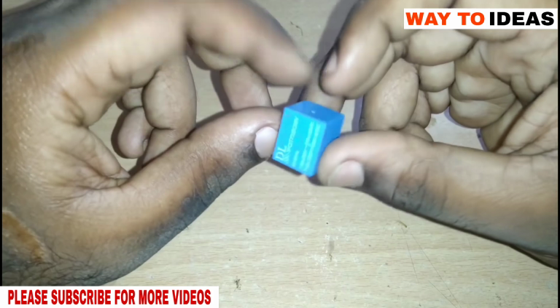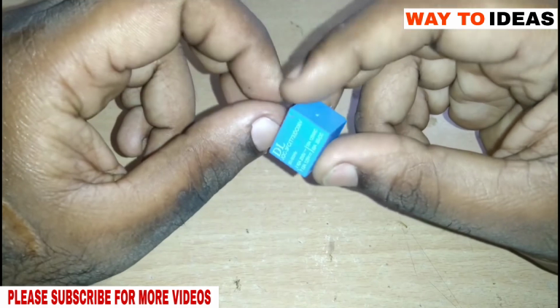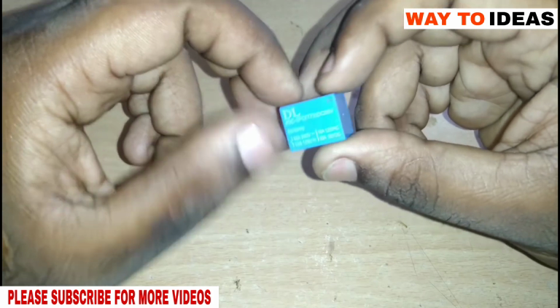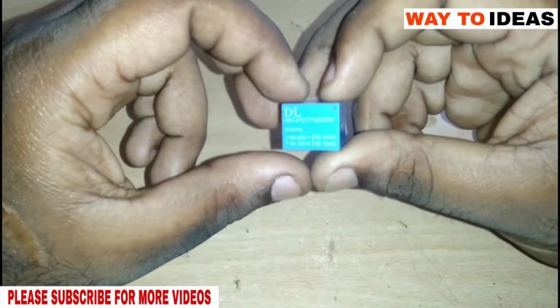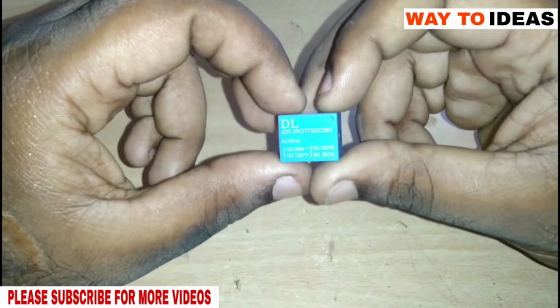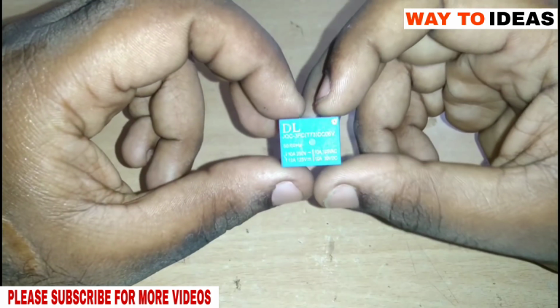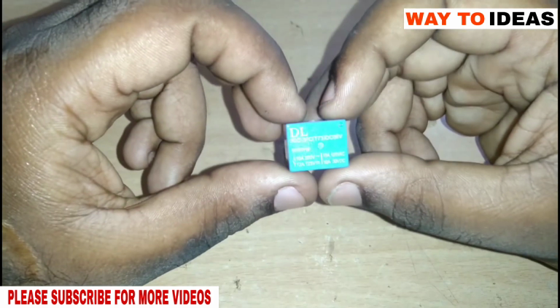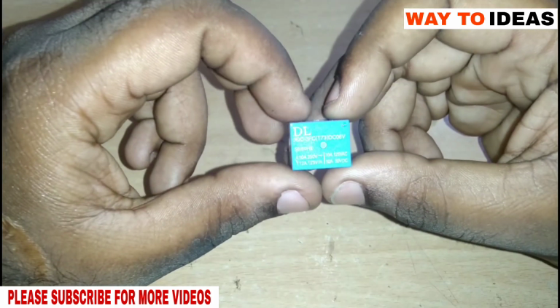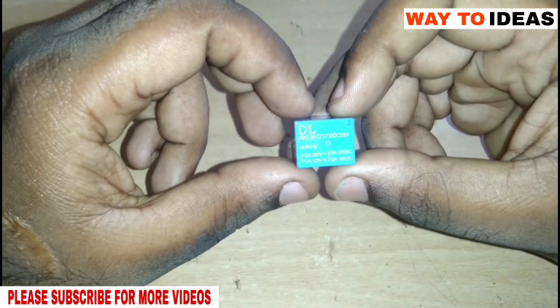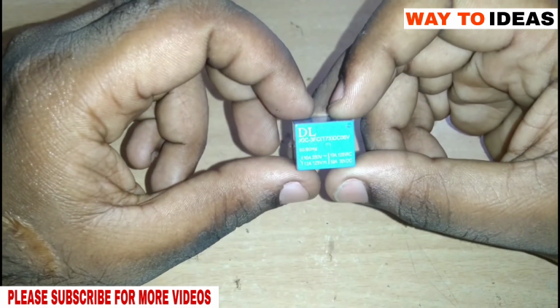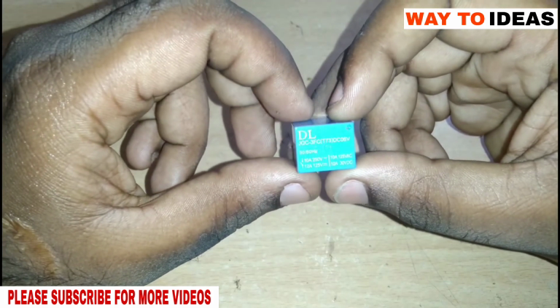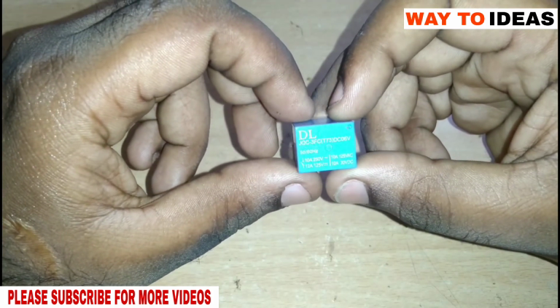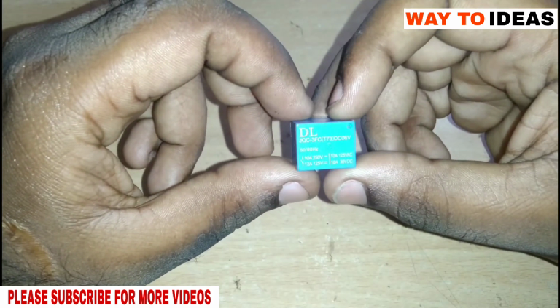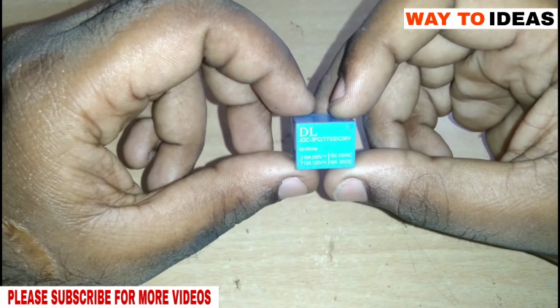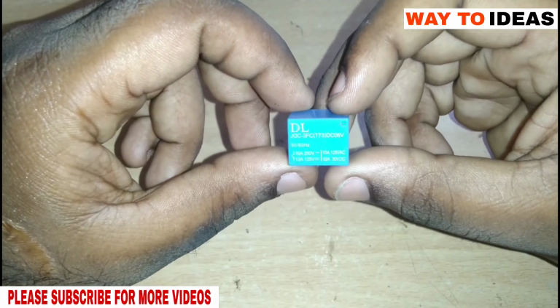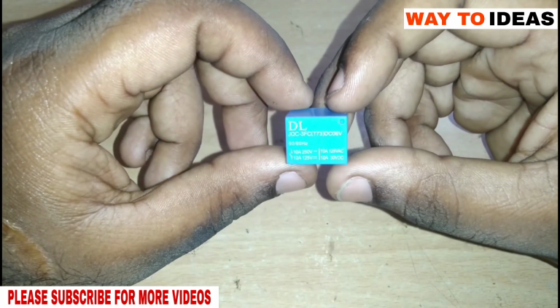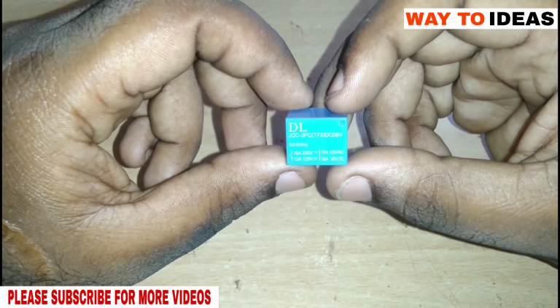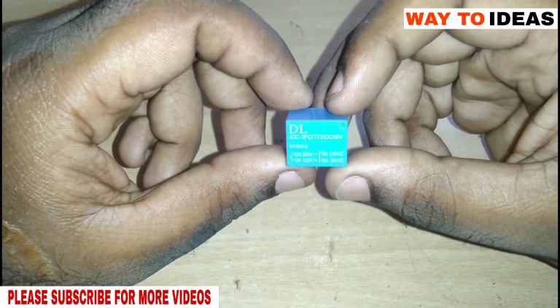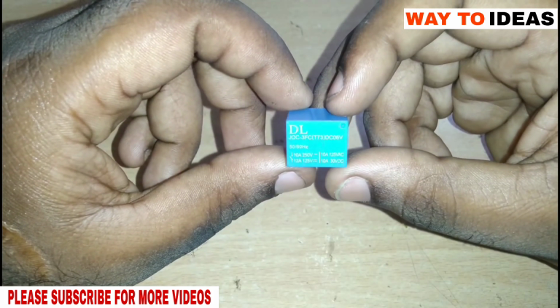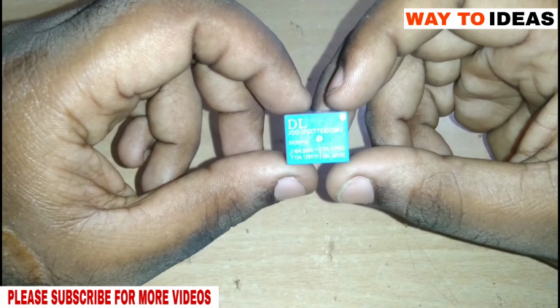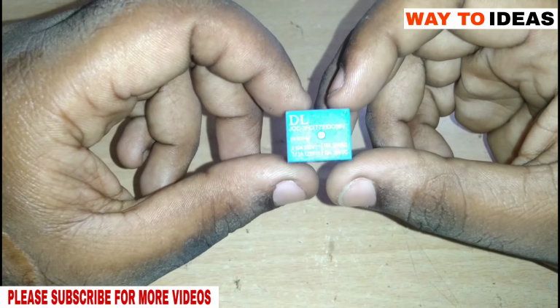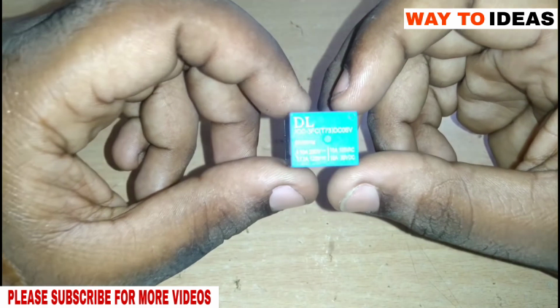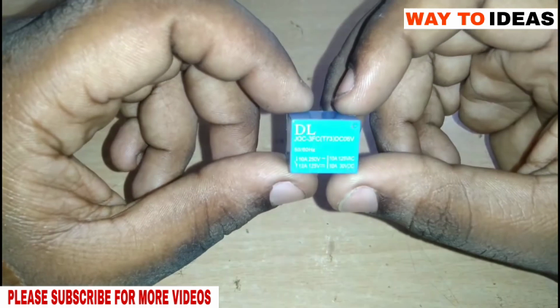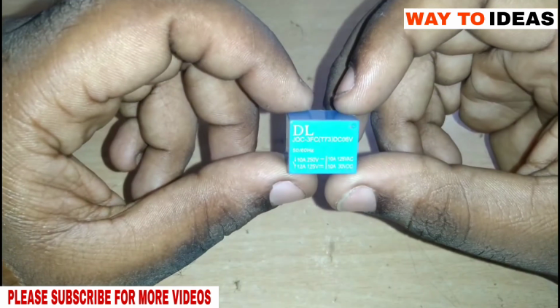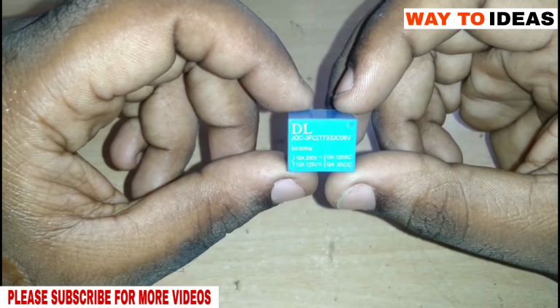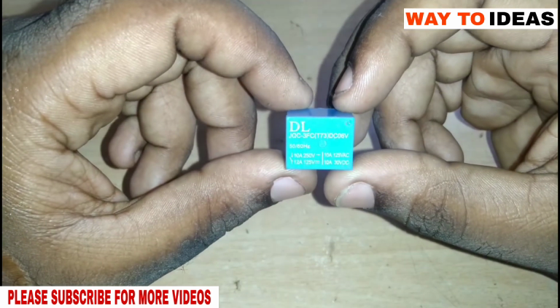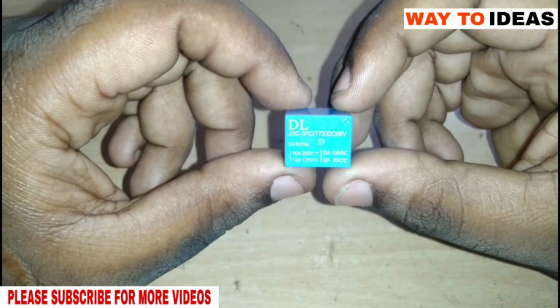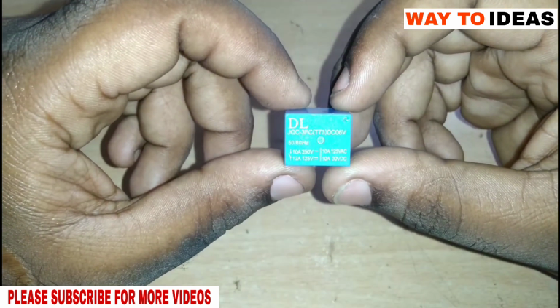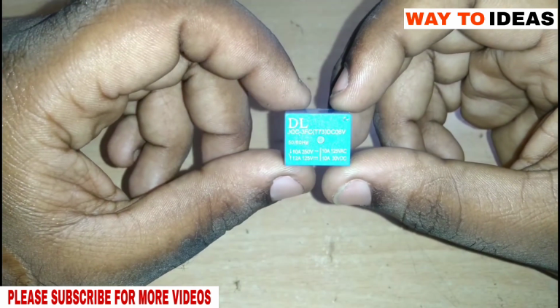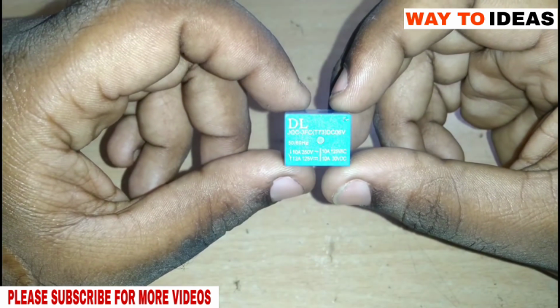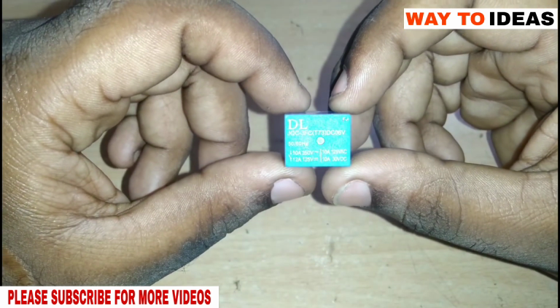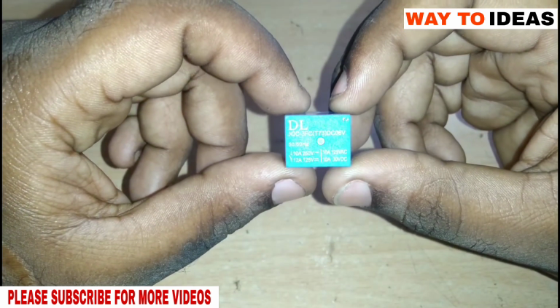Welcome to our basic electronics tutorial. In this video, we have to learn about the relay.